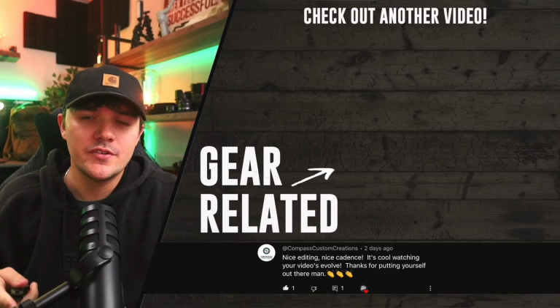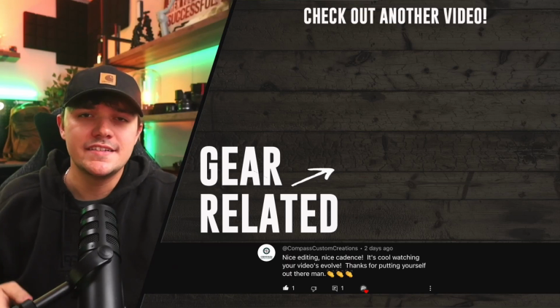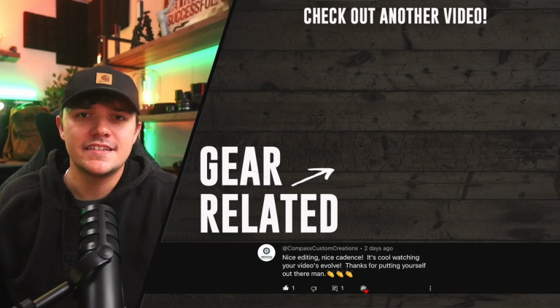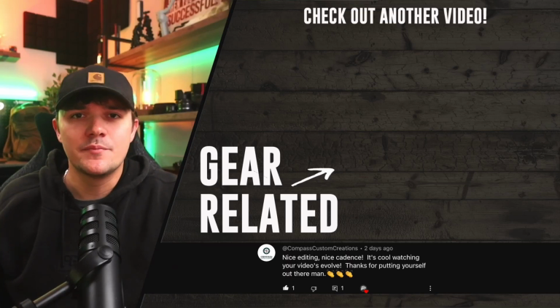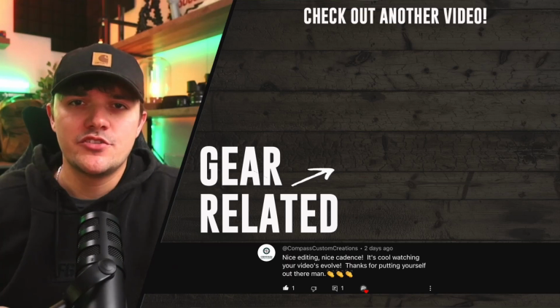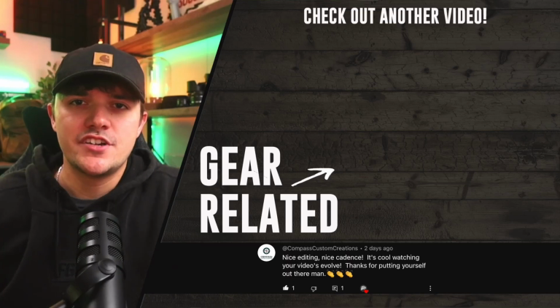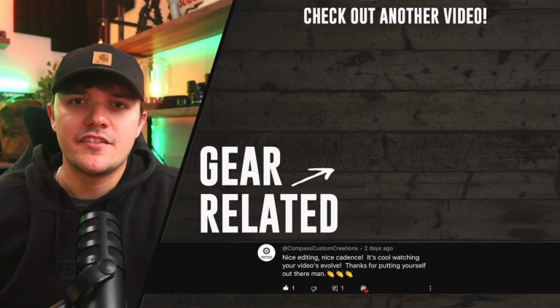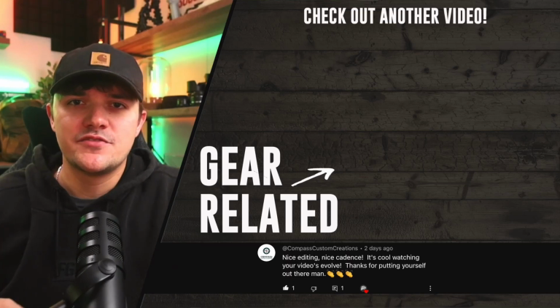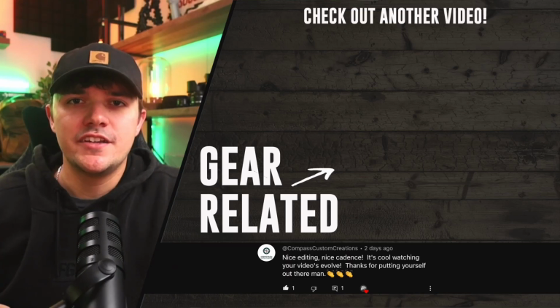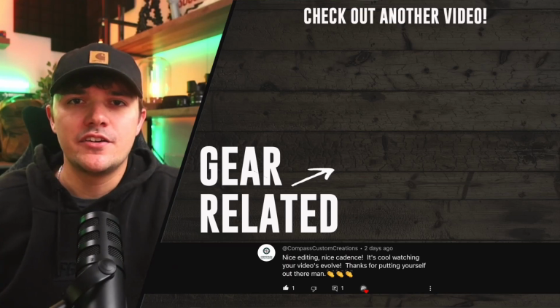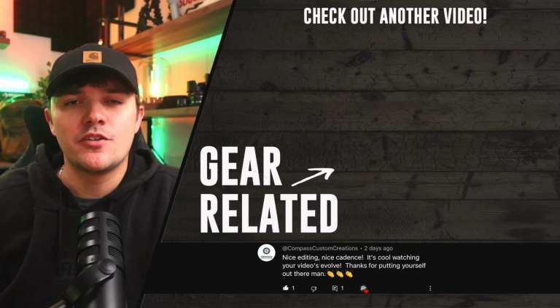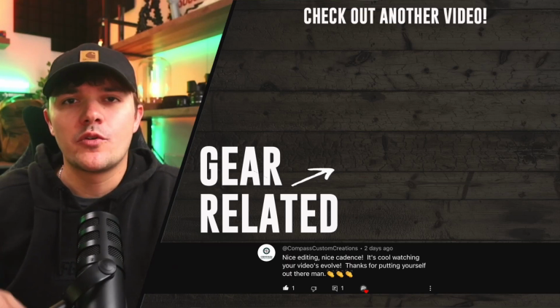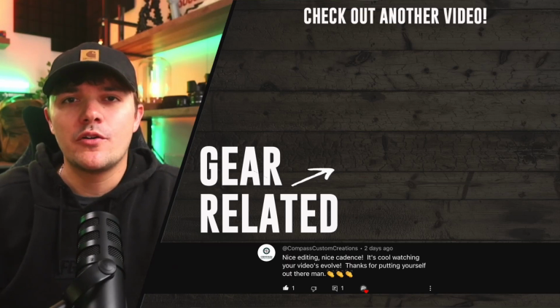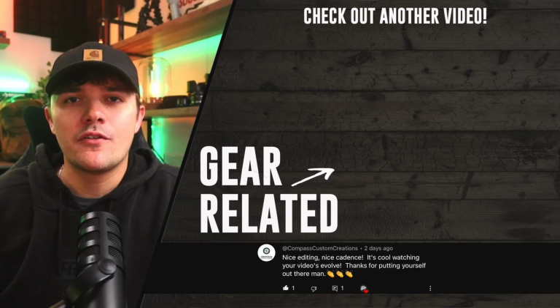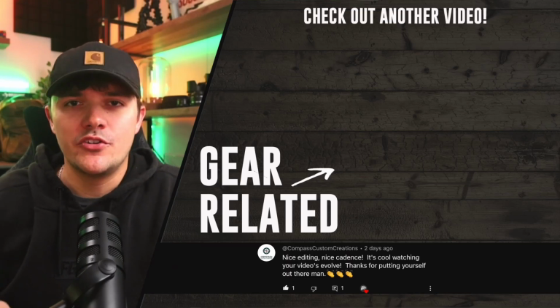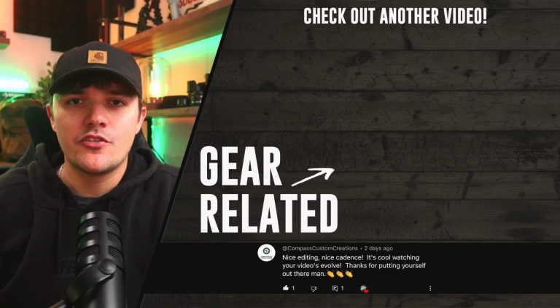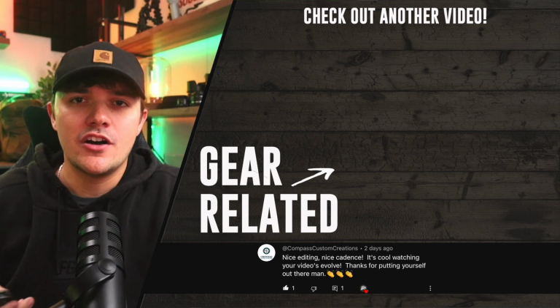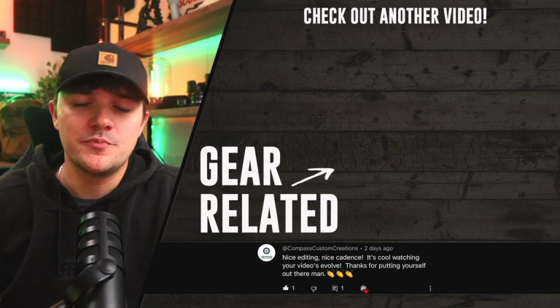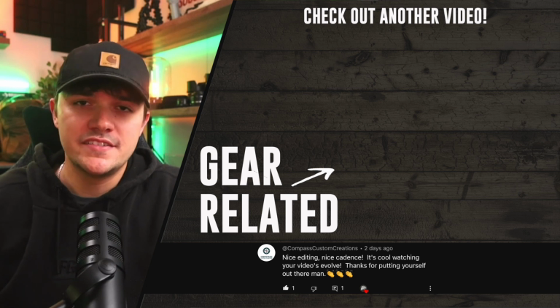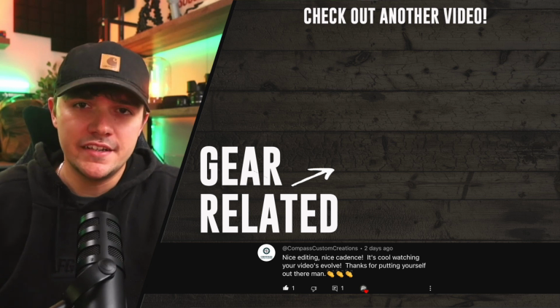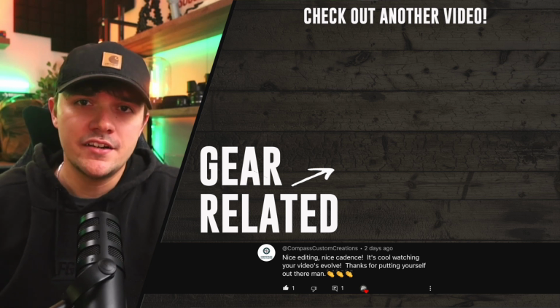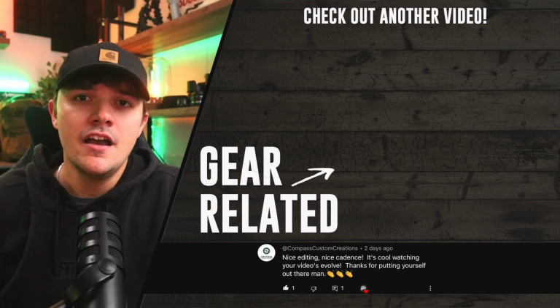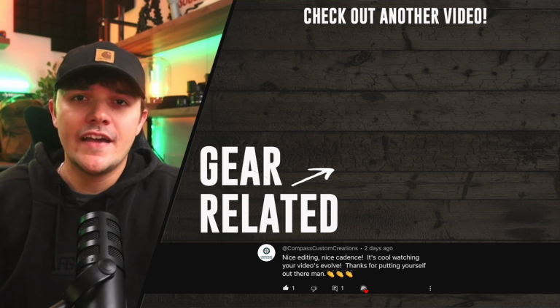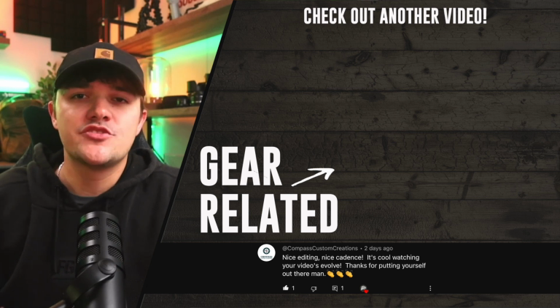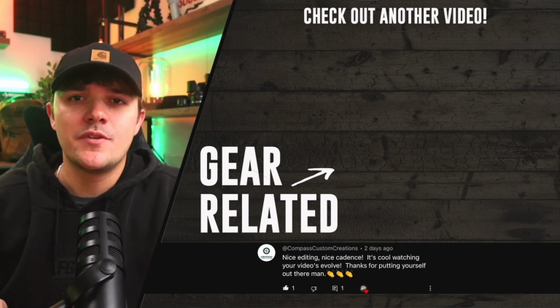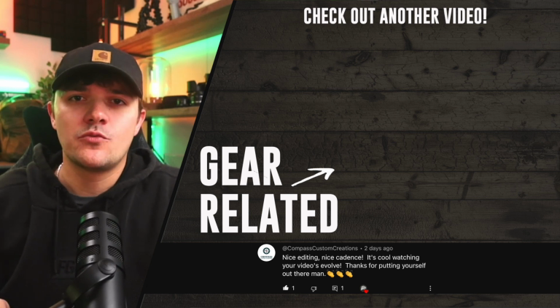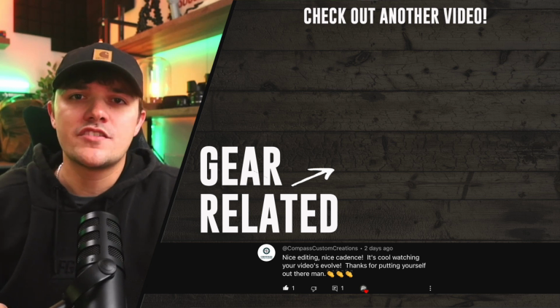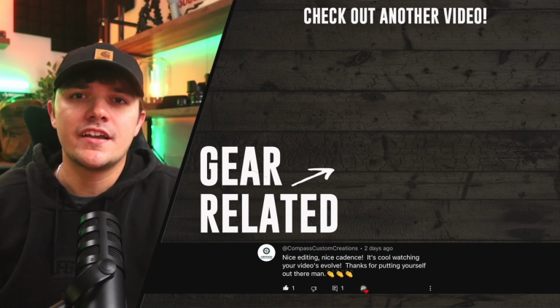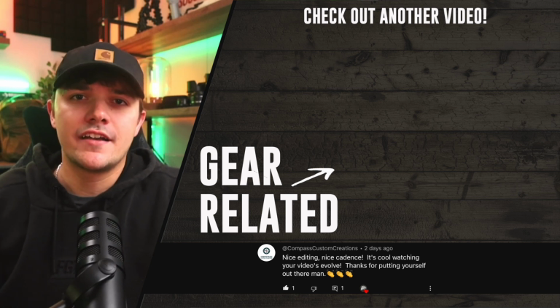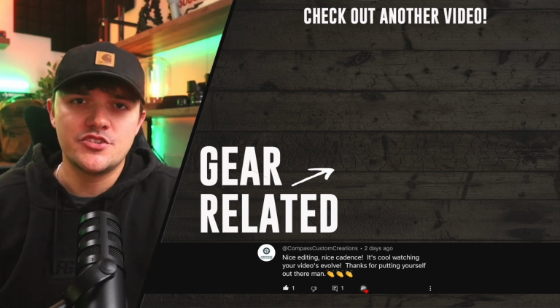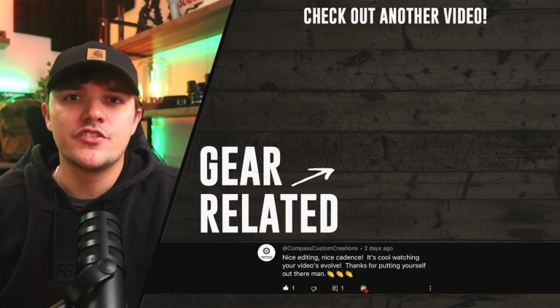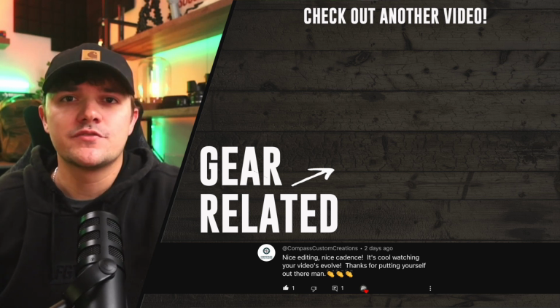If you're looking to continue improving your EDC, be sure to check out this video here where we go over another awesome piece of gear. Thank you so much for watching, and I'll catch you on the next one.